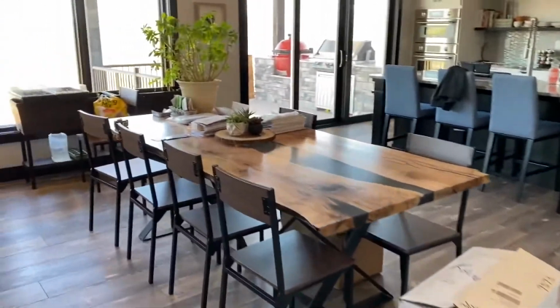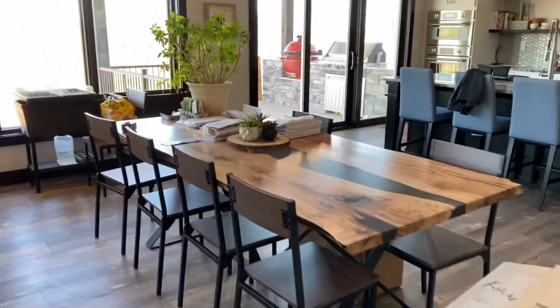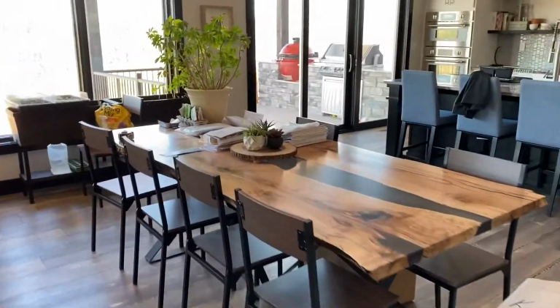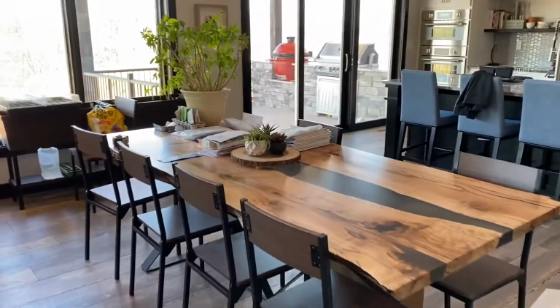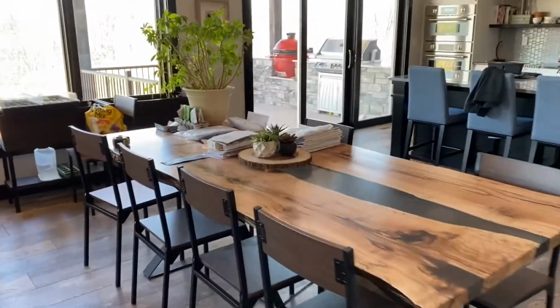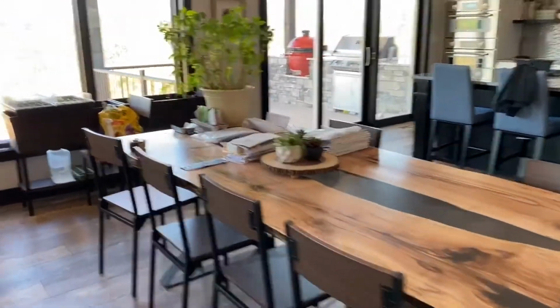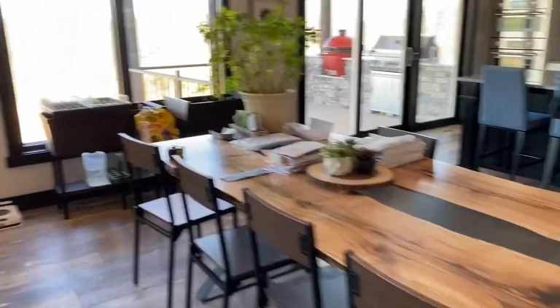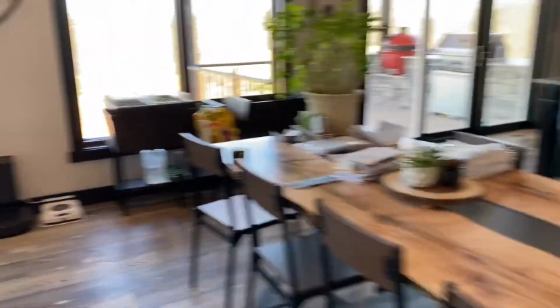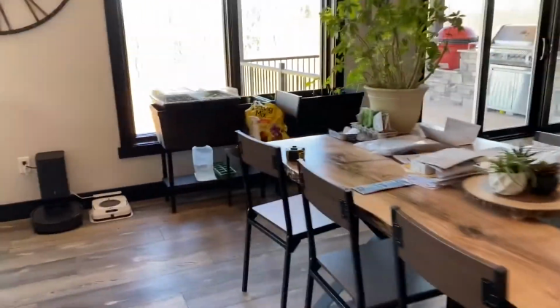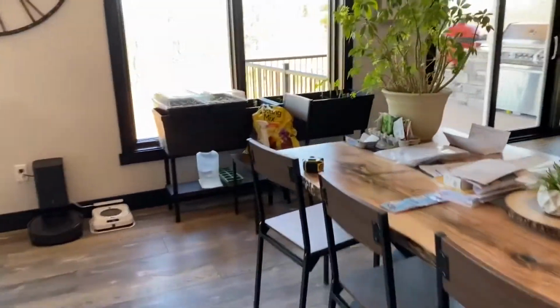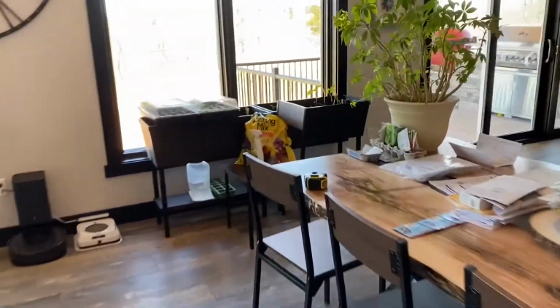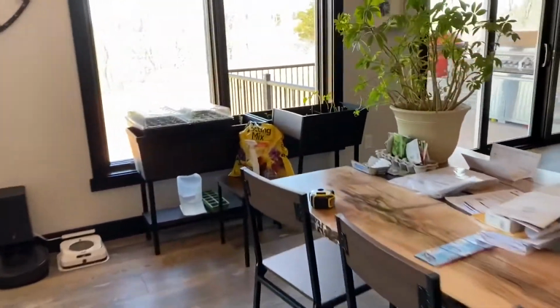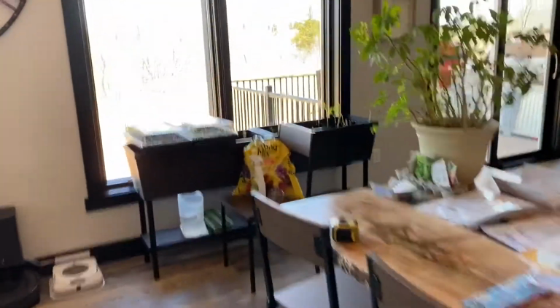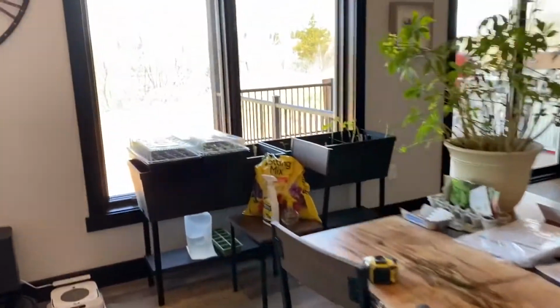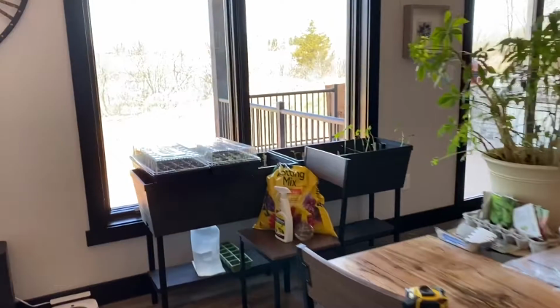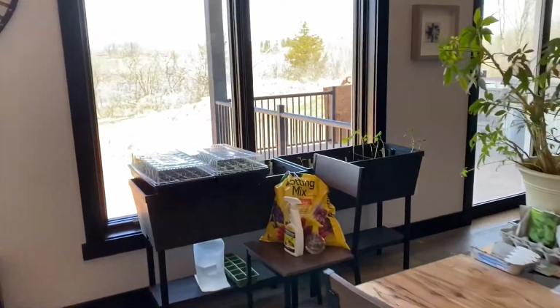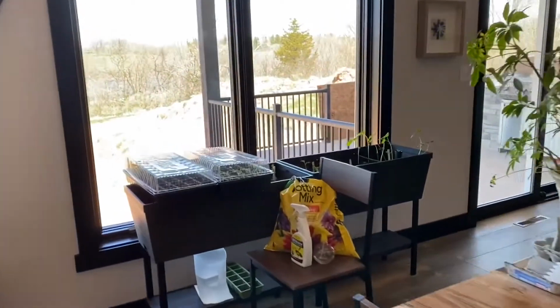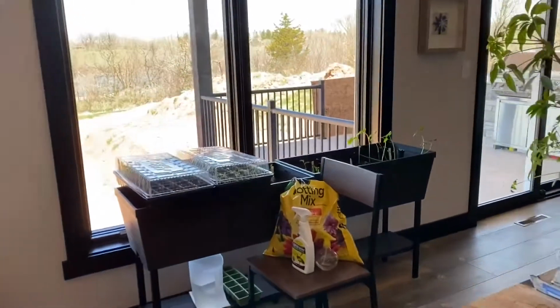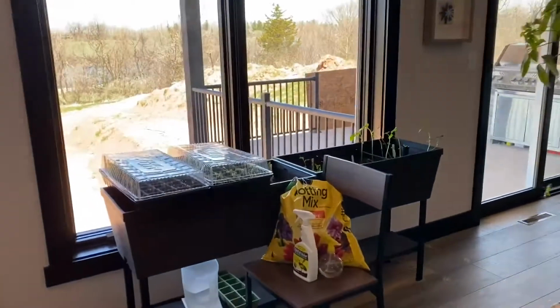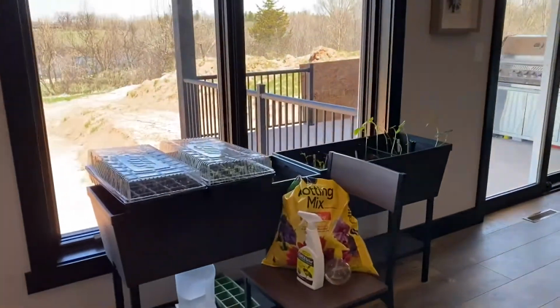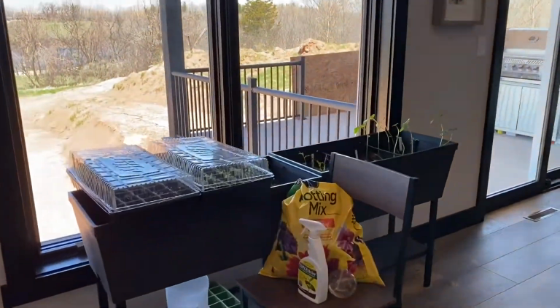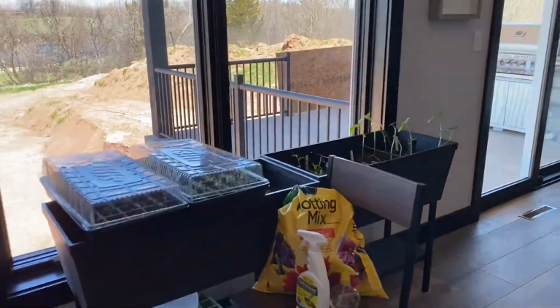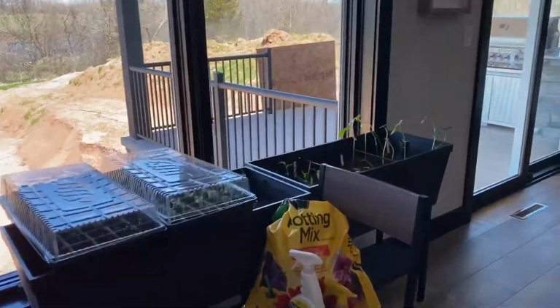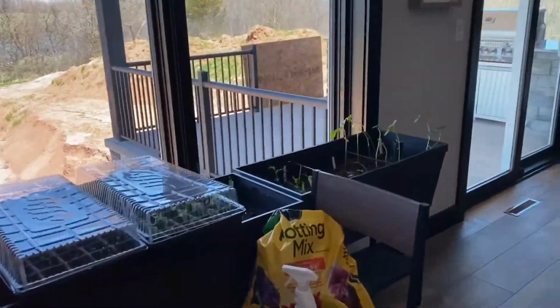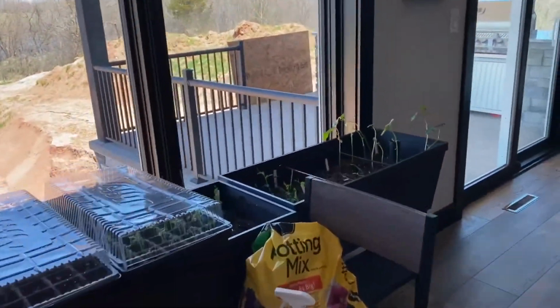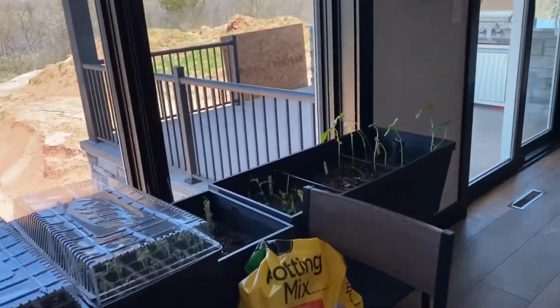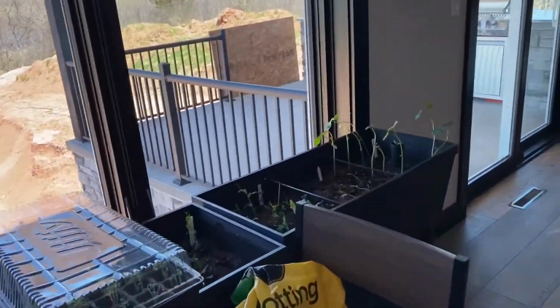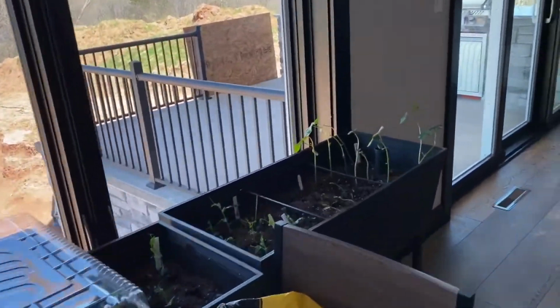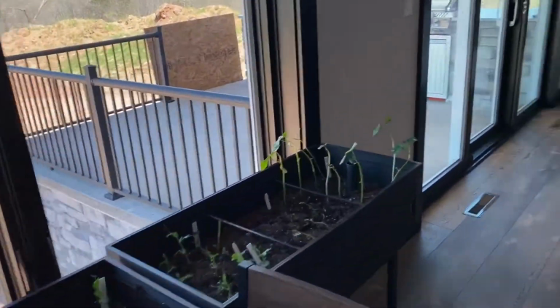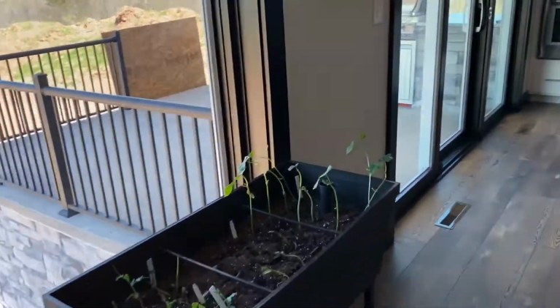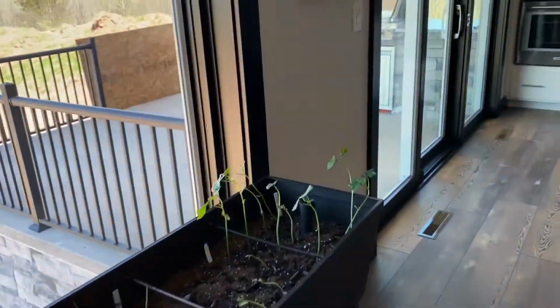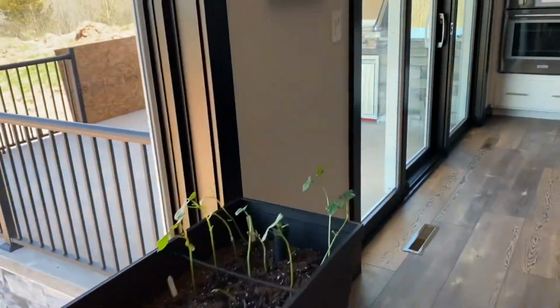Dining room. My little garden that should be making its way outside today.